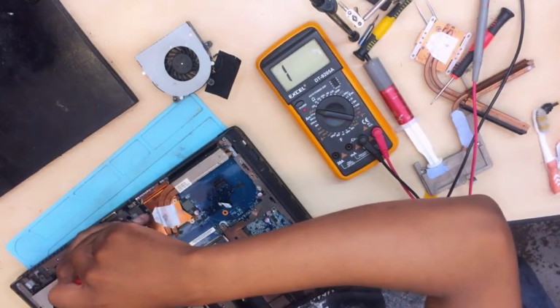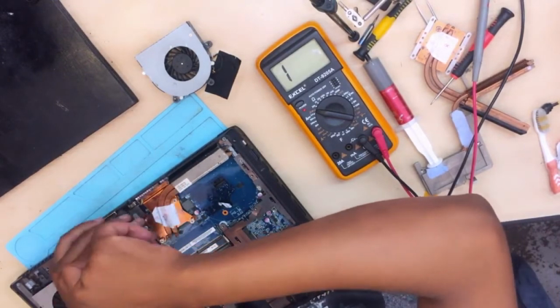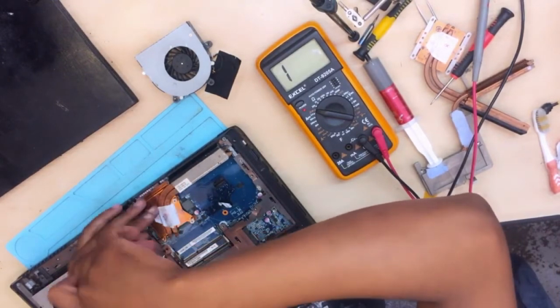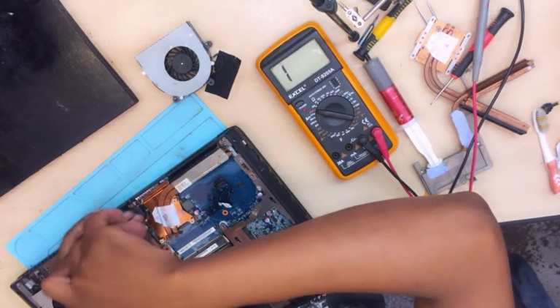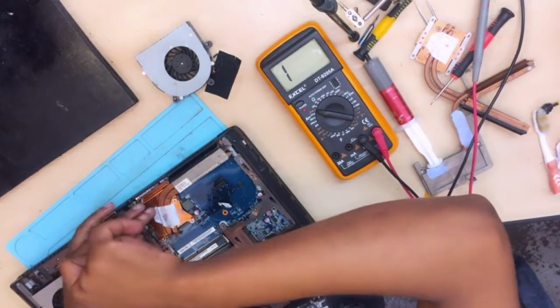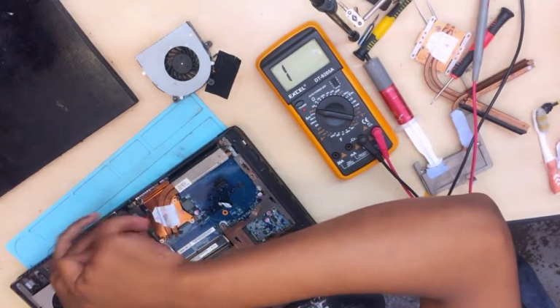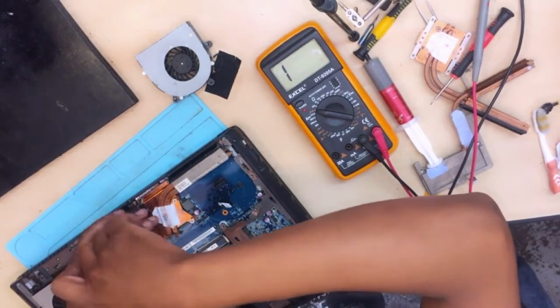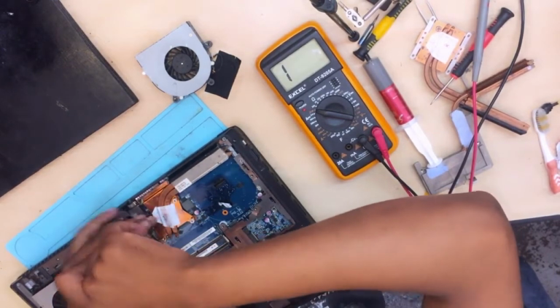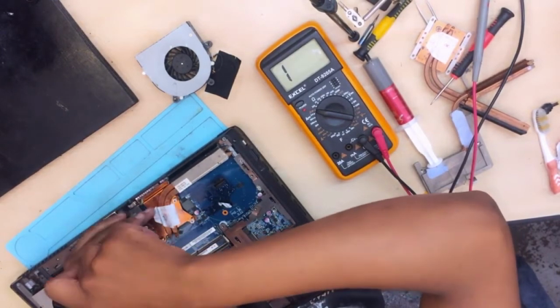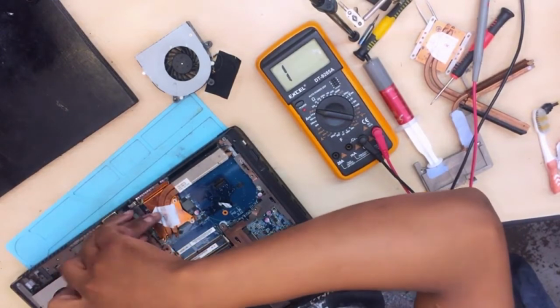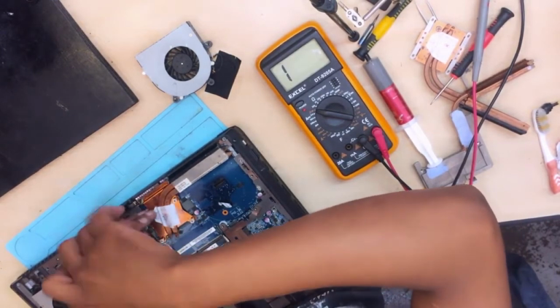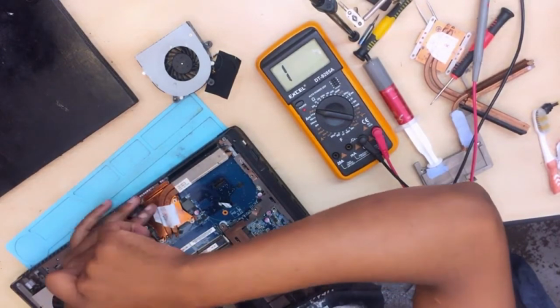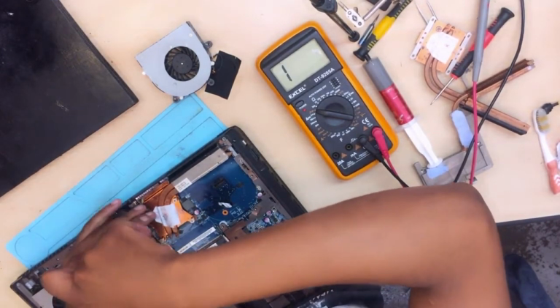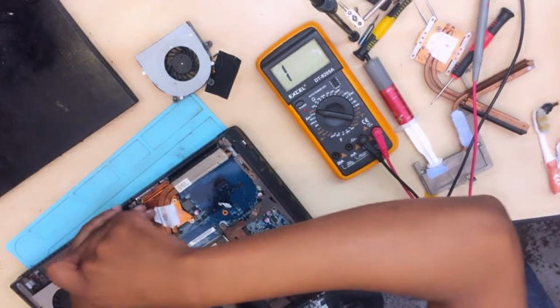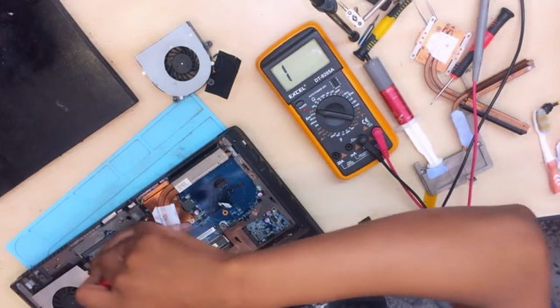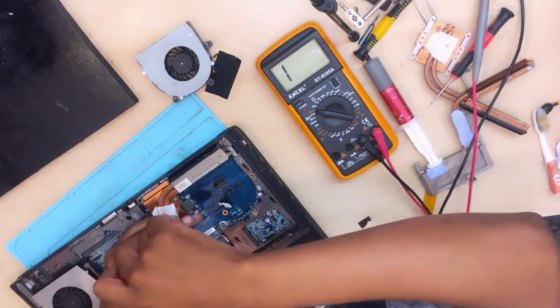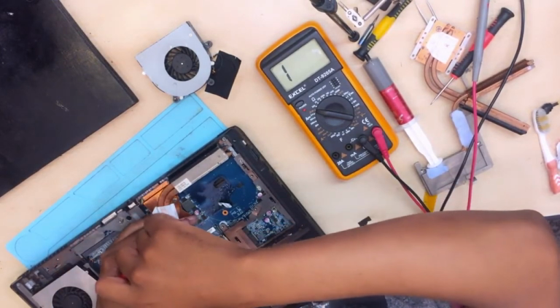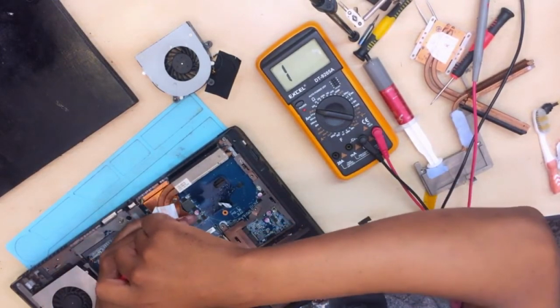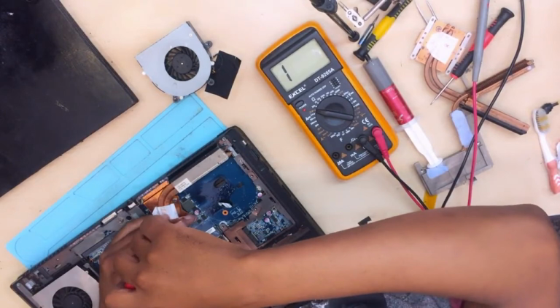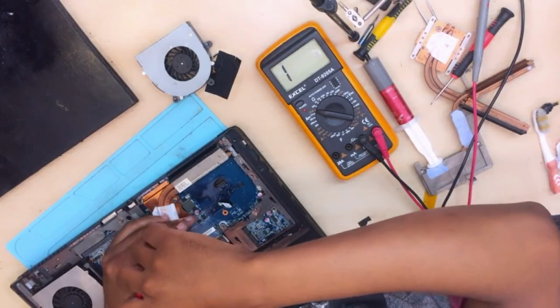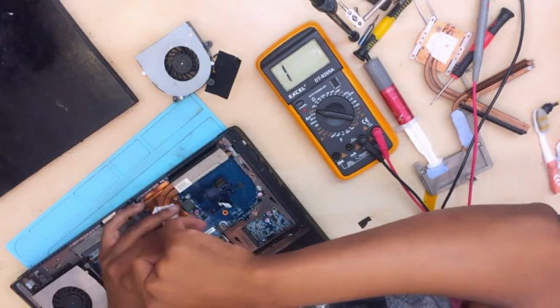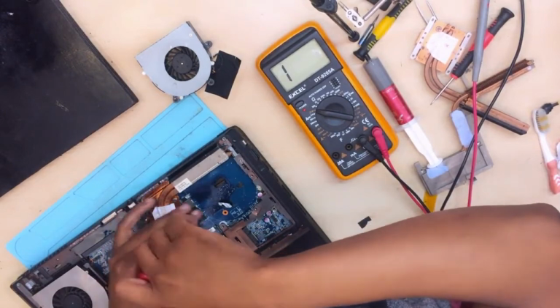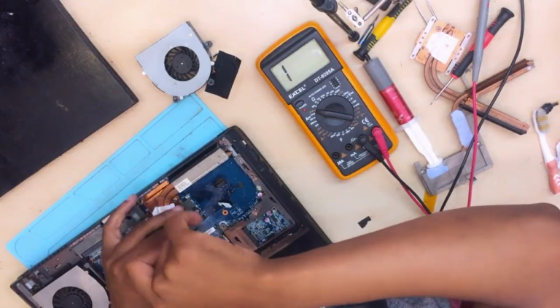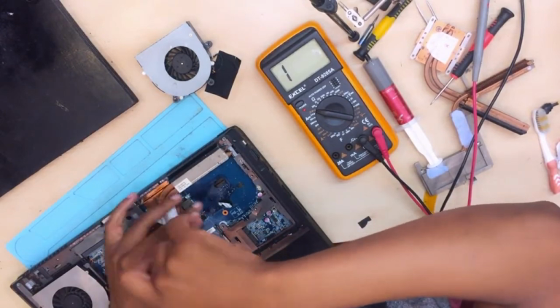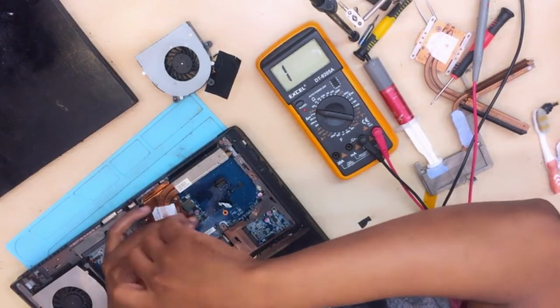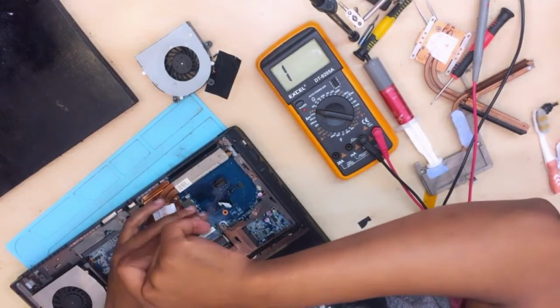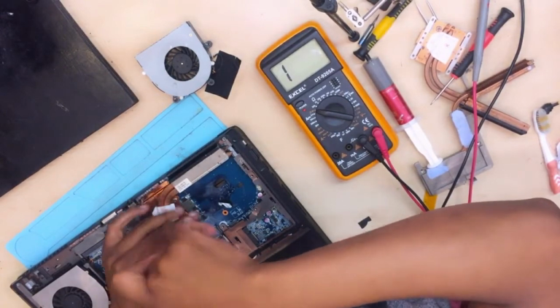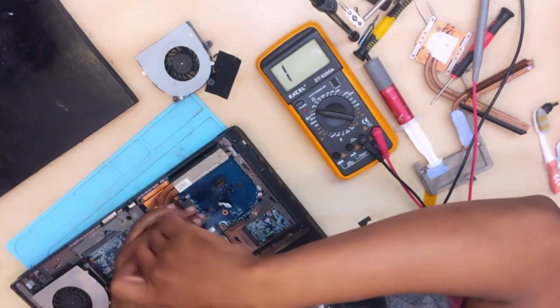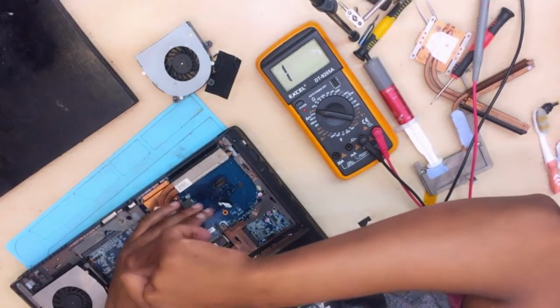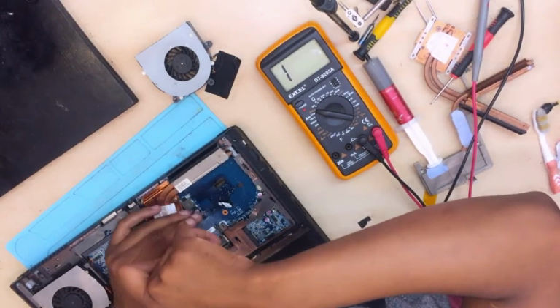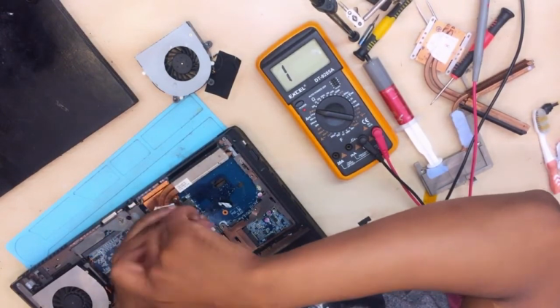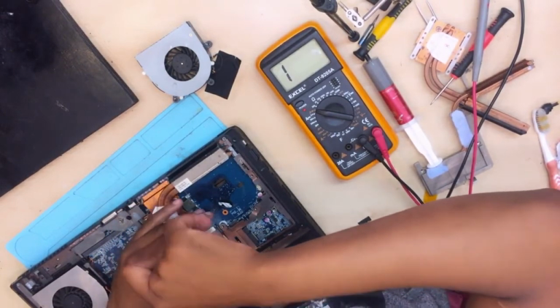Anyway, there's nothing to learn here — the graphics card is causing the problem.